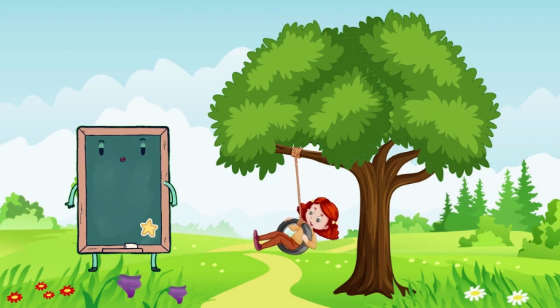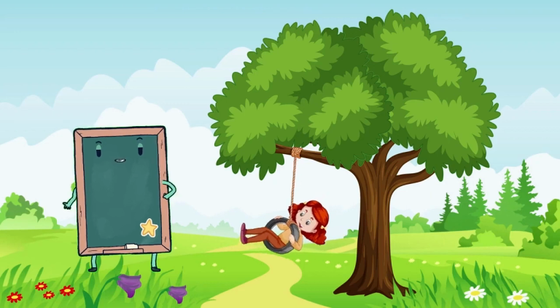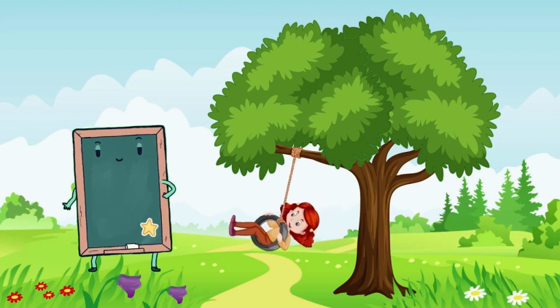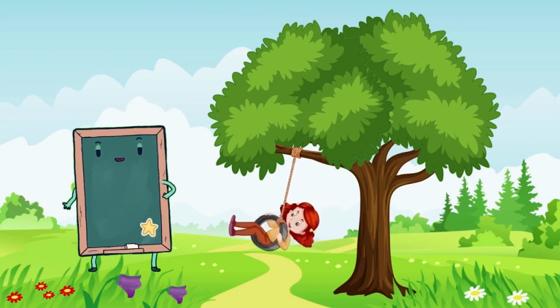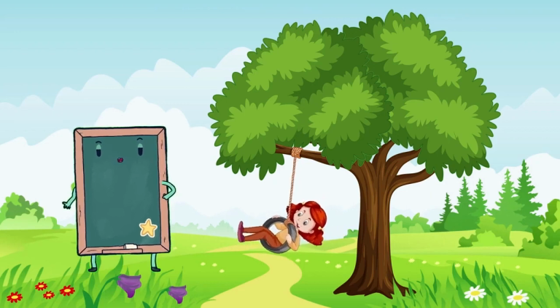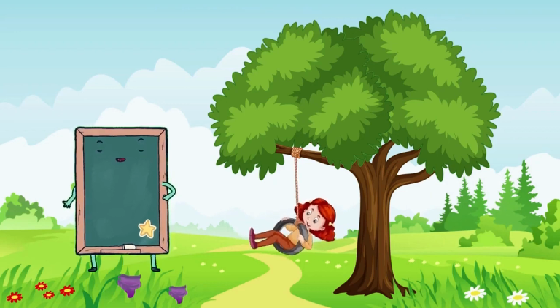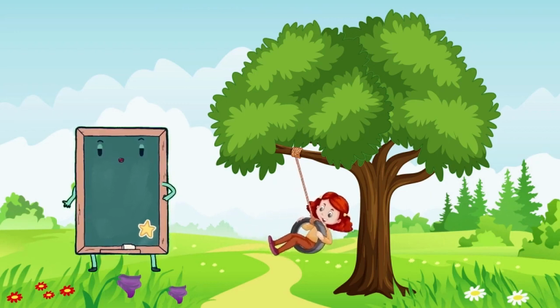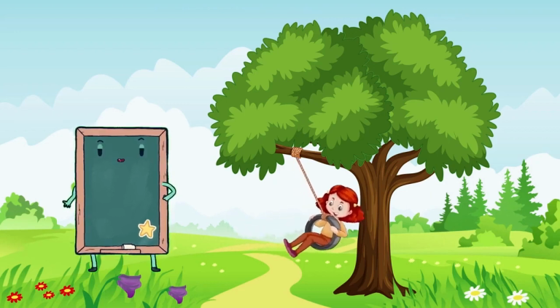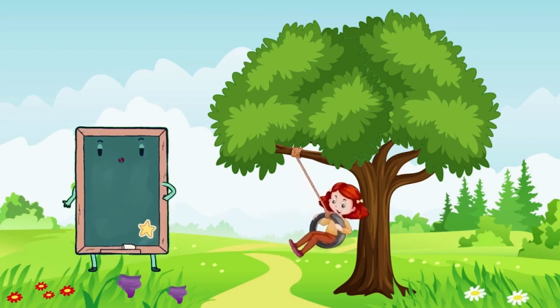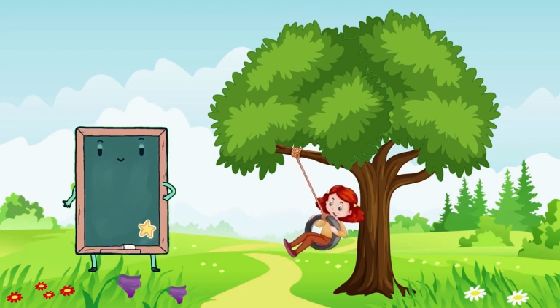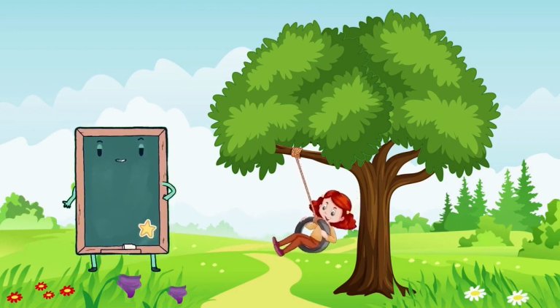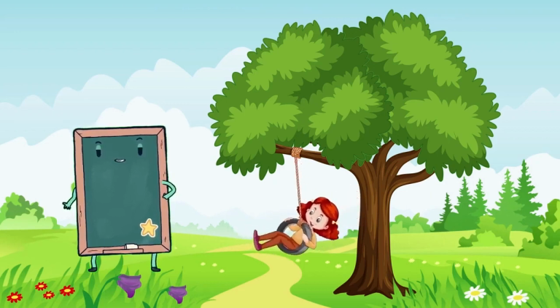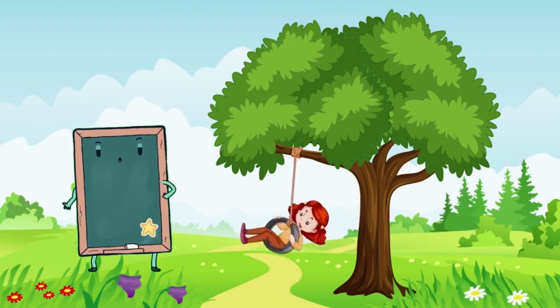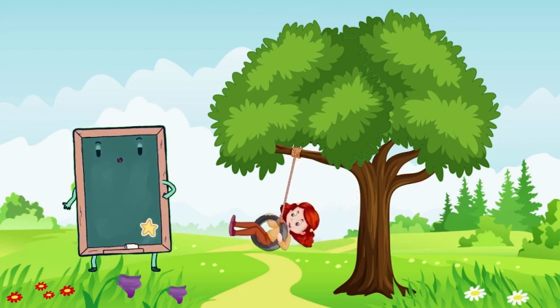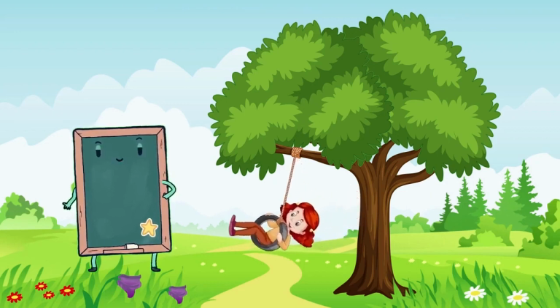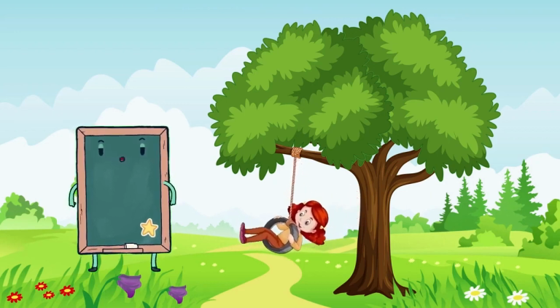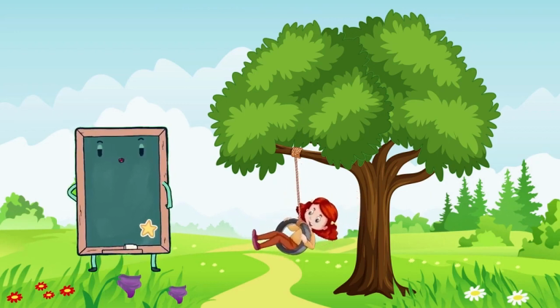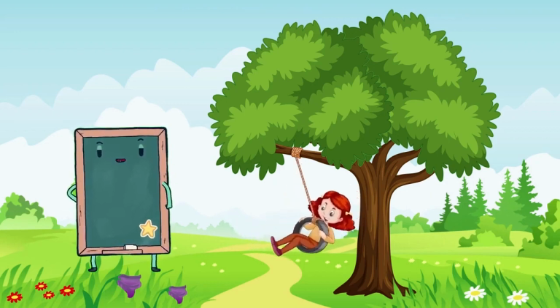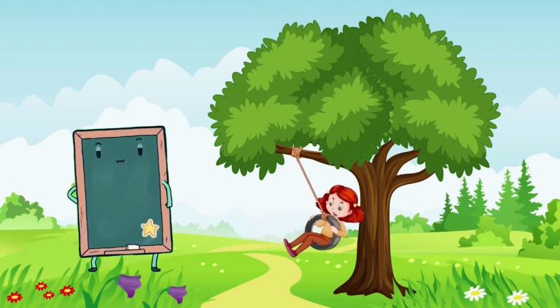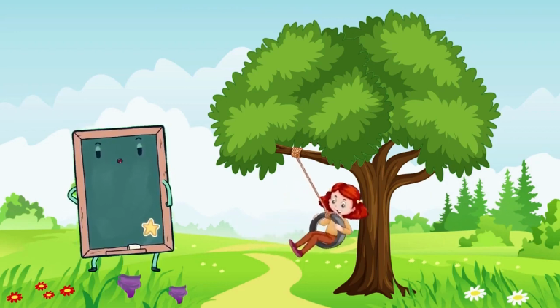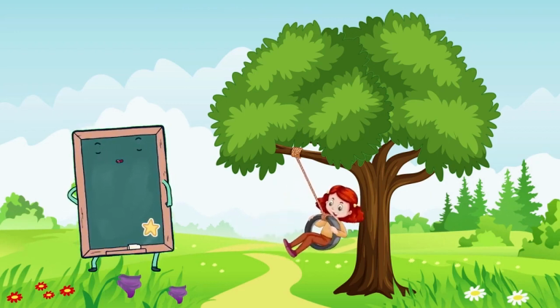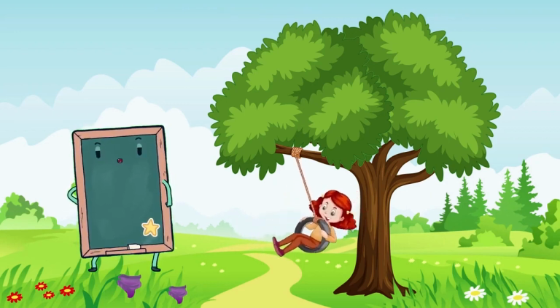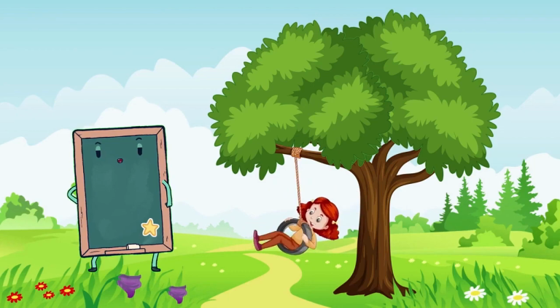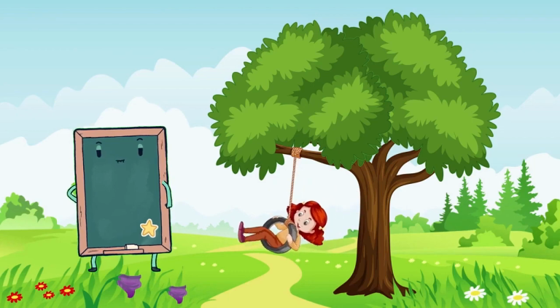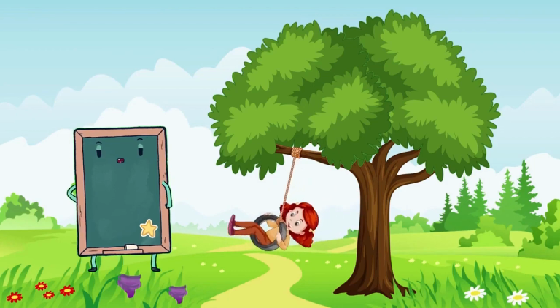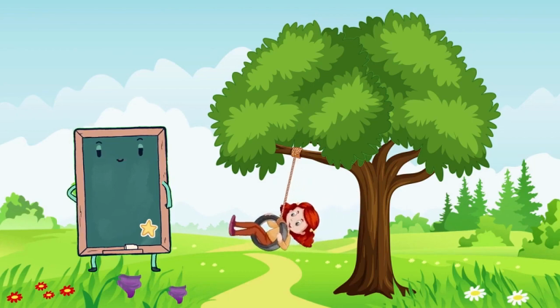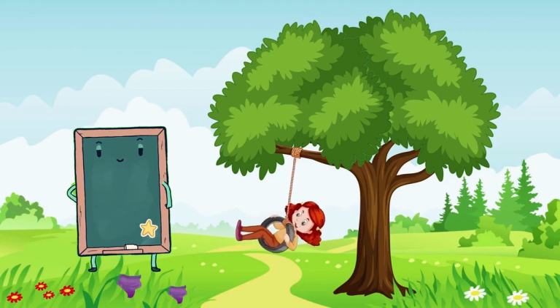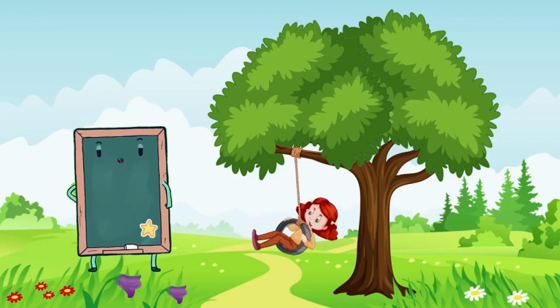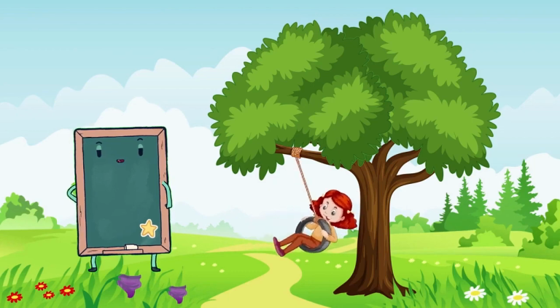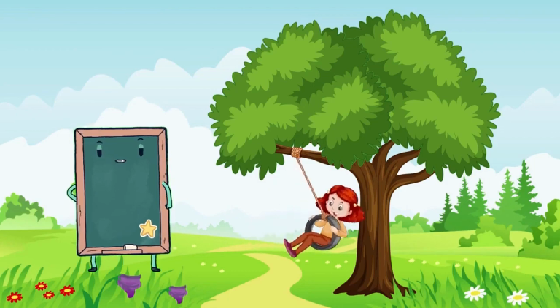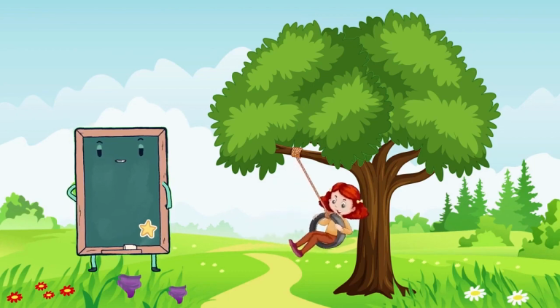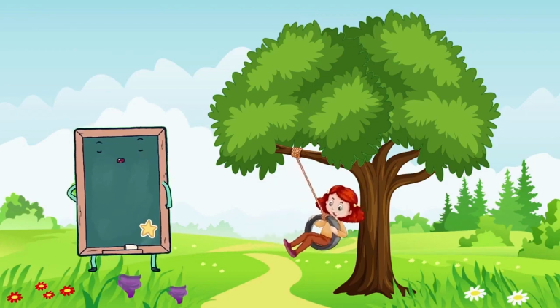Hi, kids. Are you ready to learn about animals today? I sure am. I love seeing different animals playing and having fun. Come with me and let's get started.